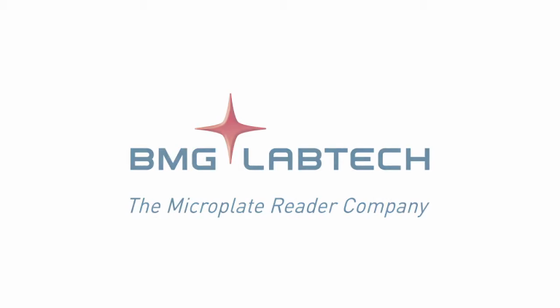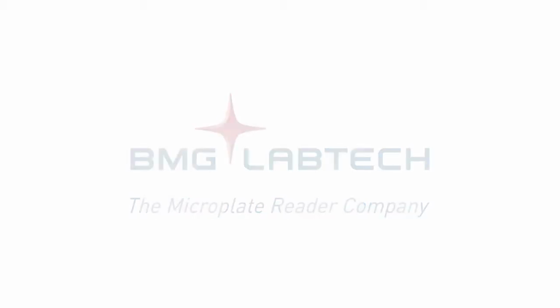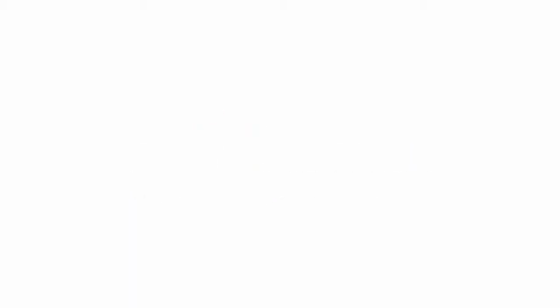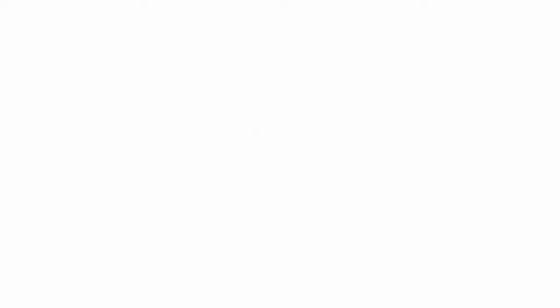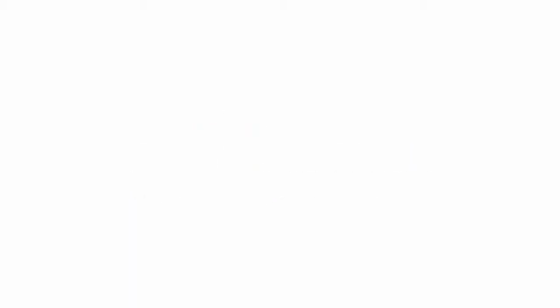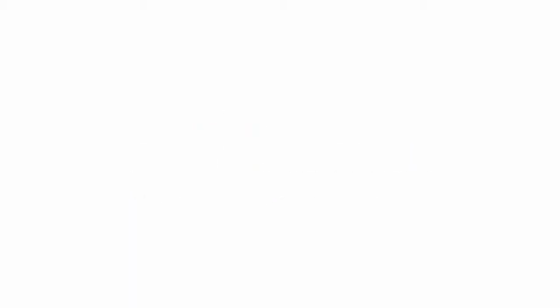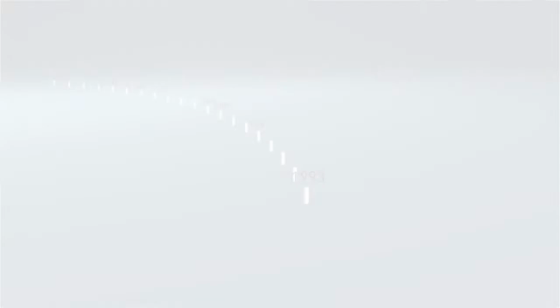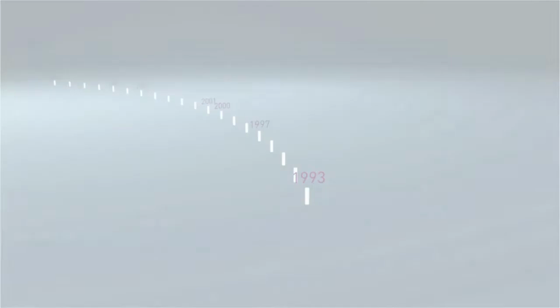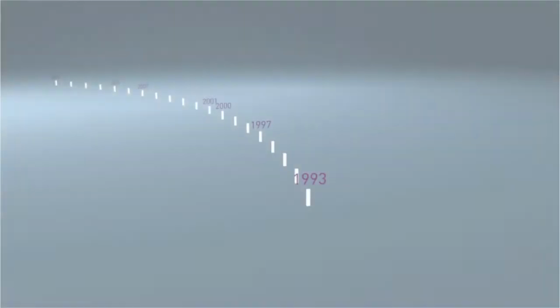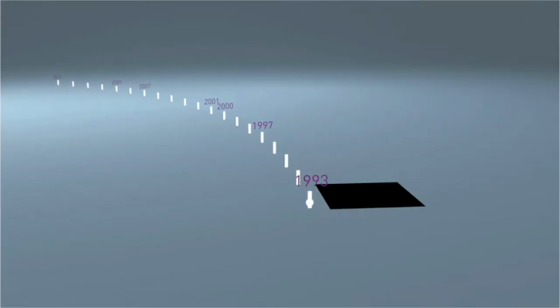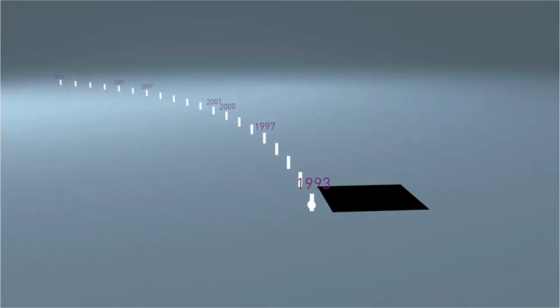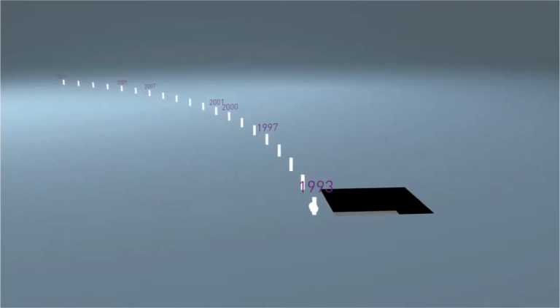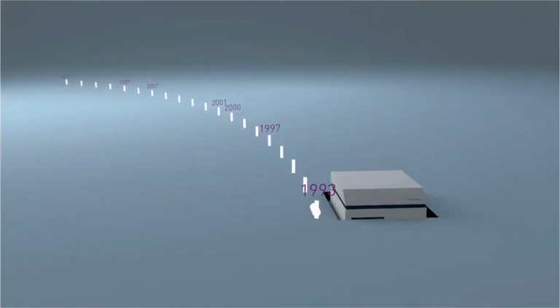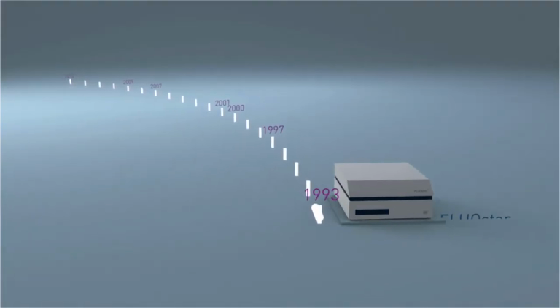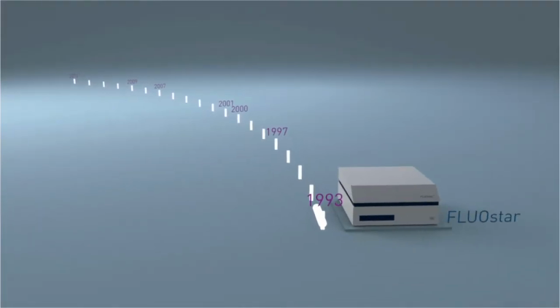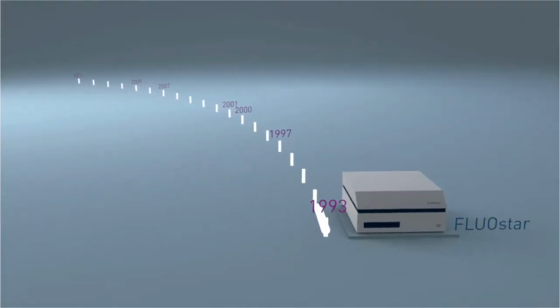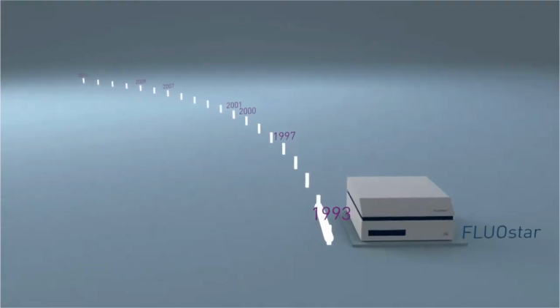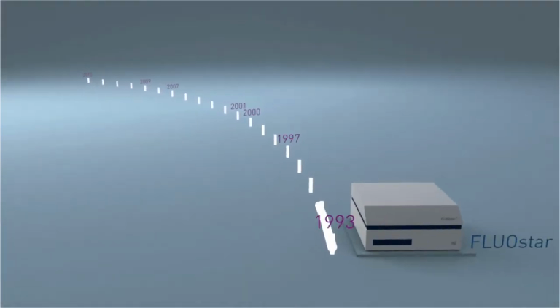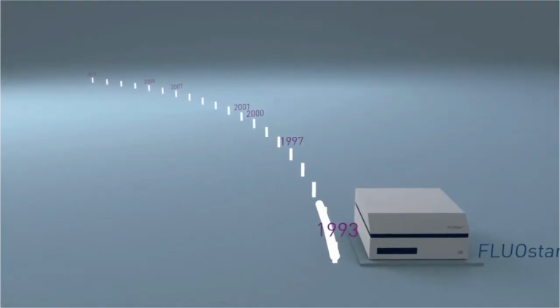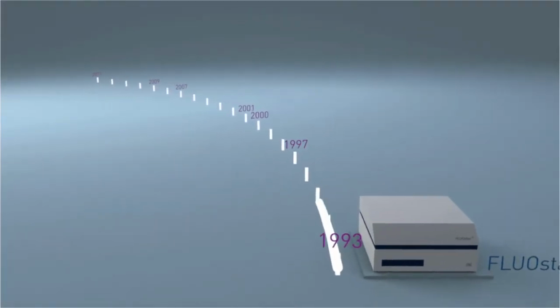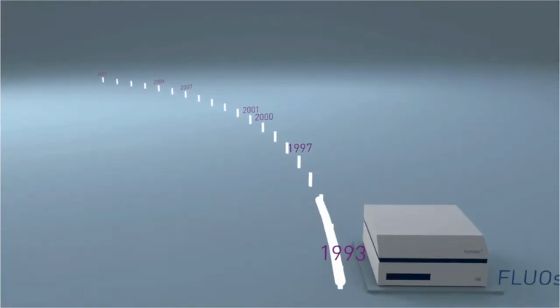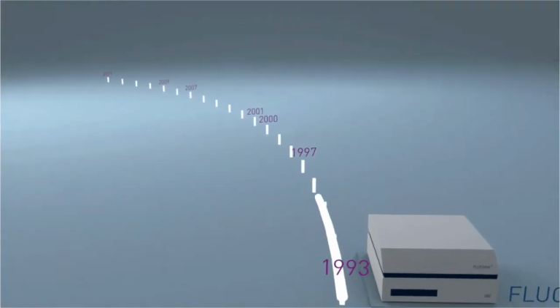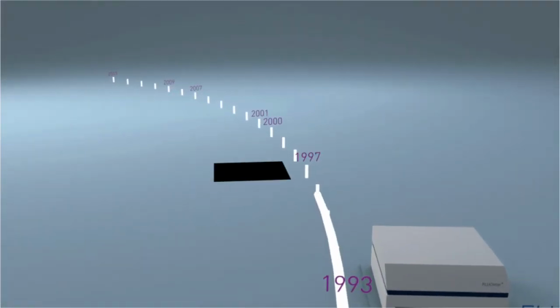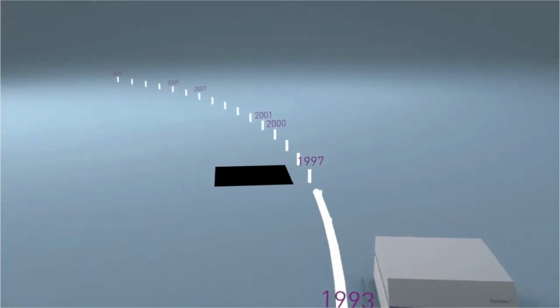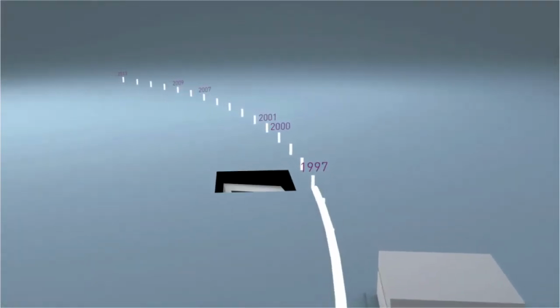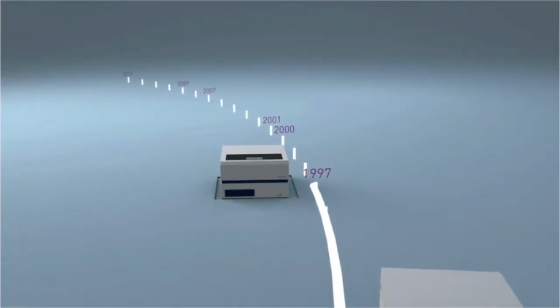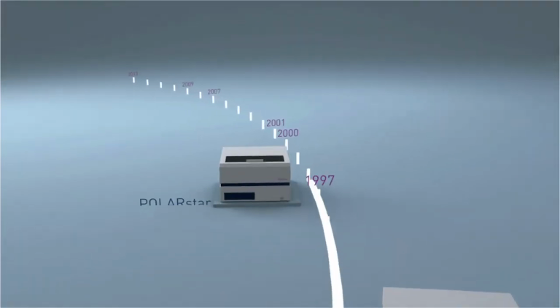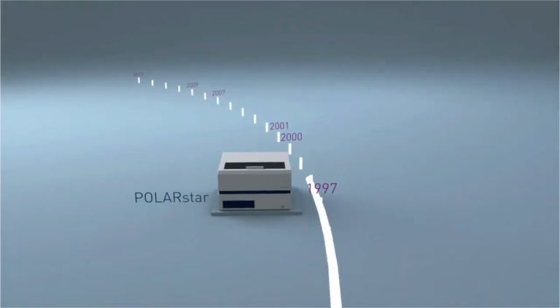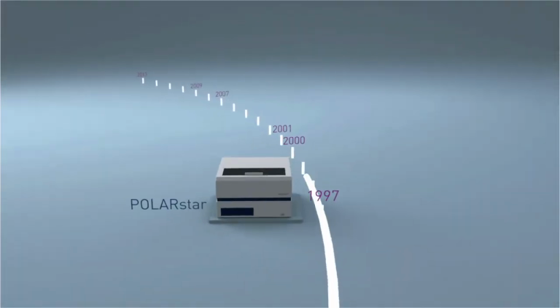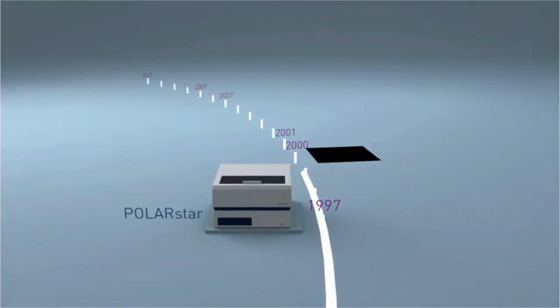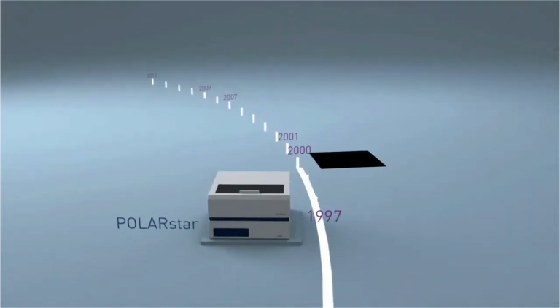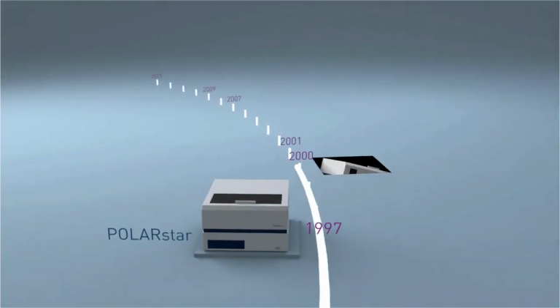With the Clariostar, BMG Labtech has created the perfect multi-mode microplate reader.